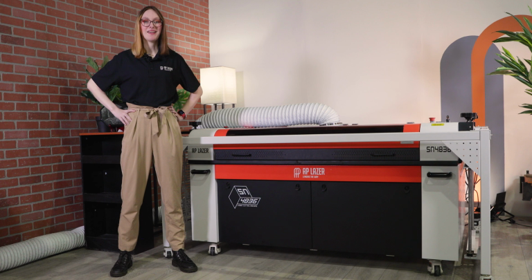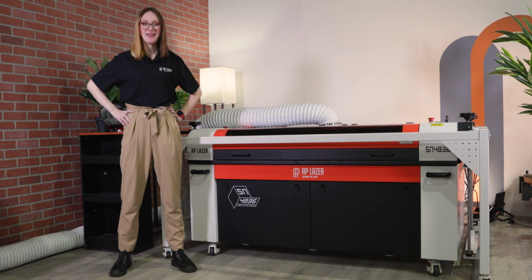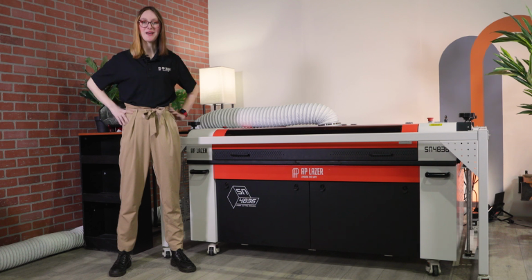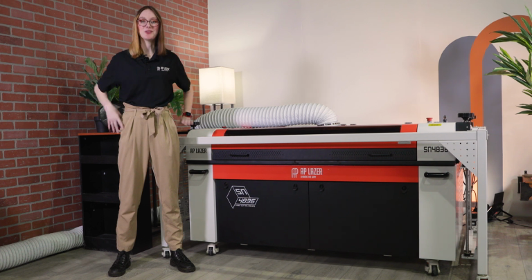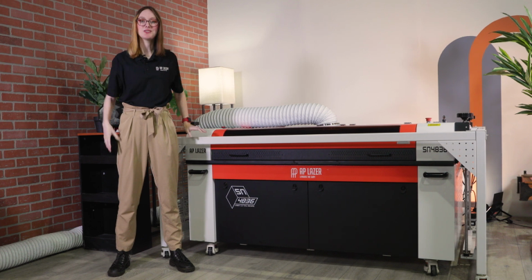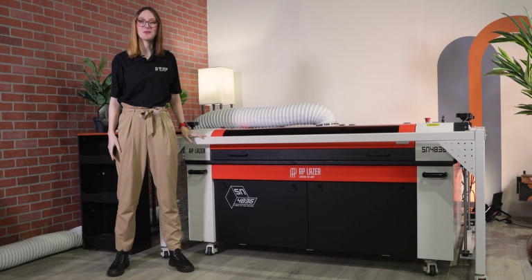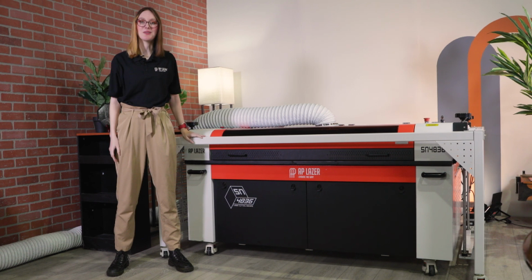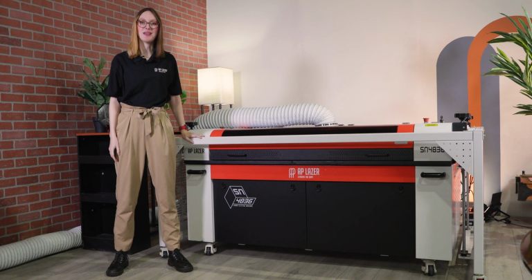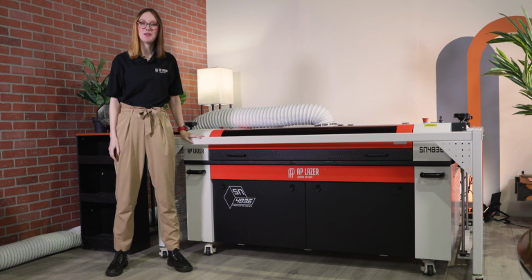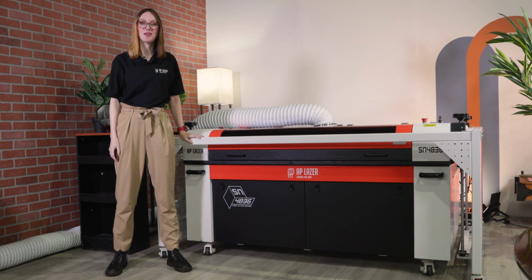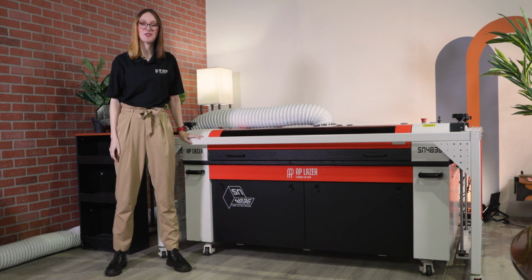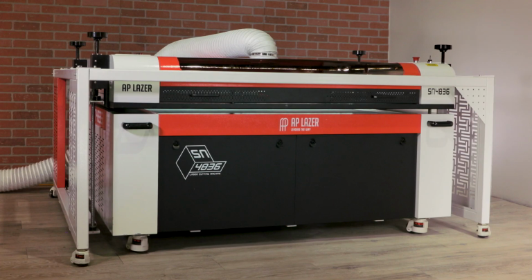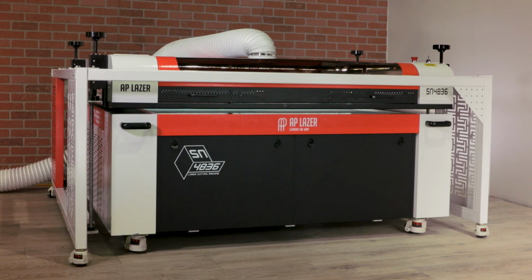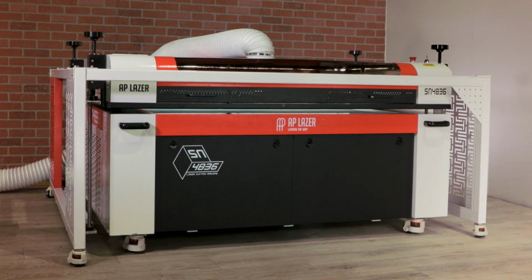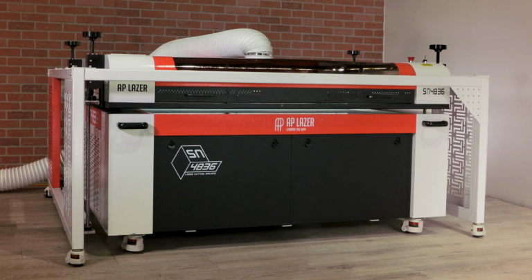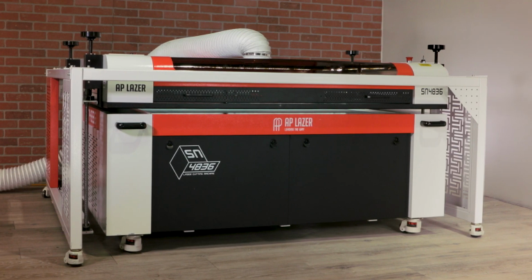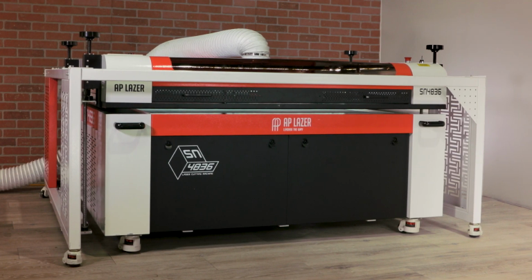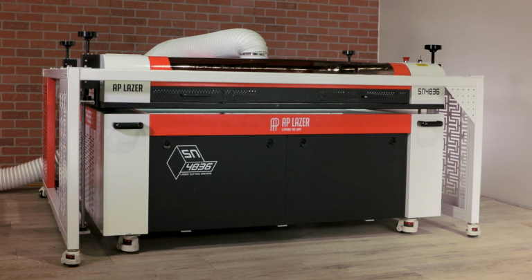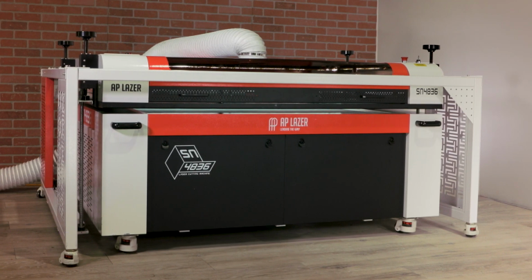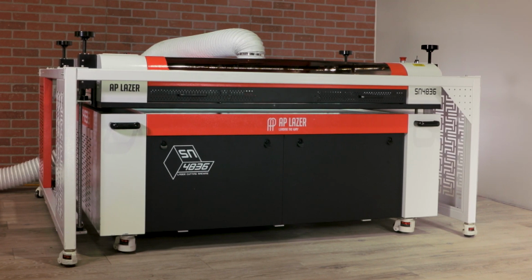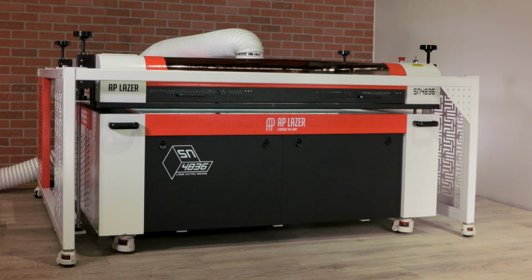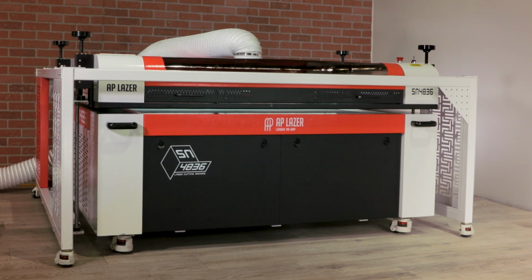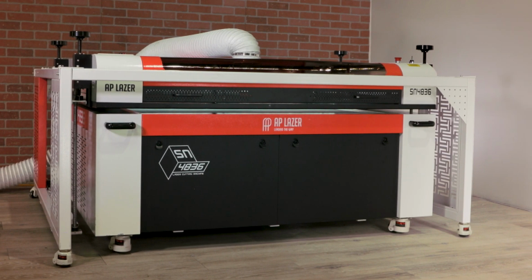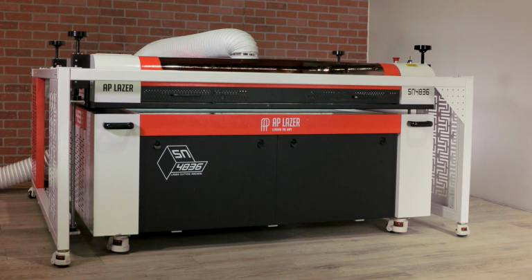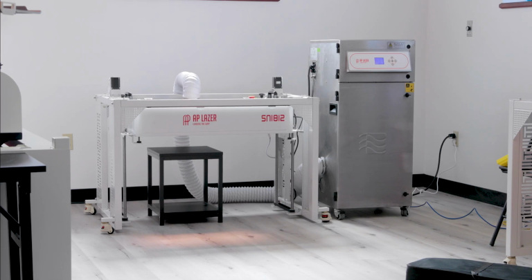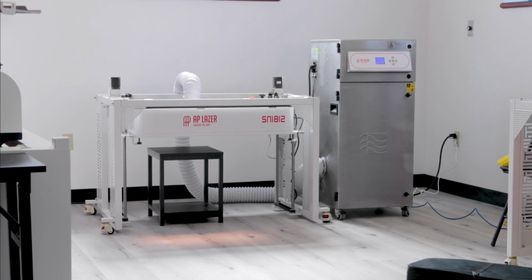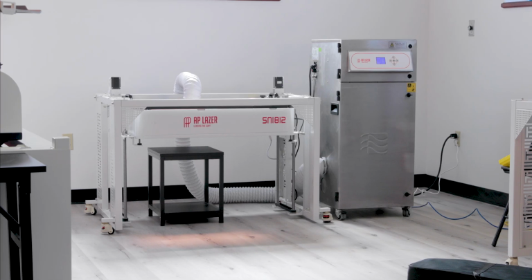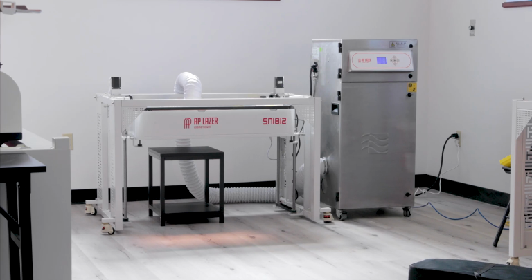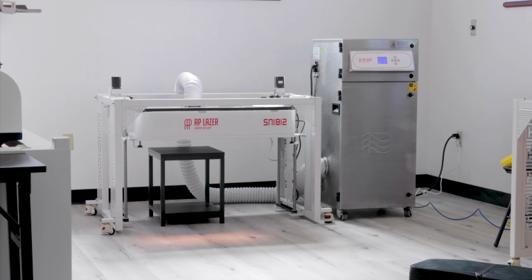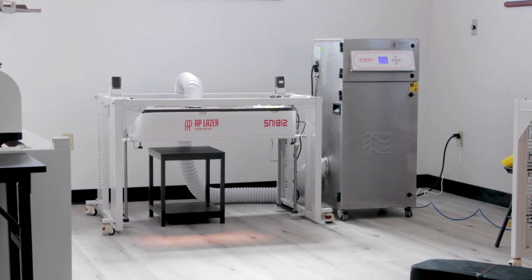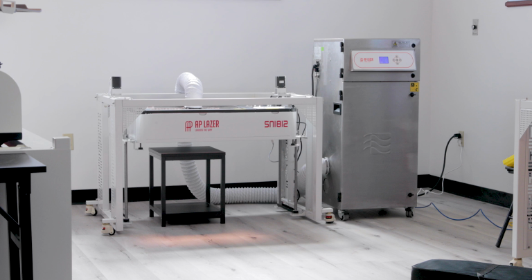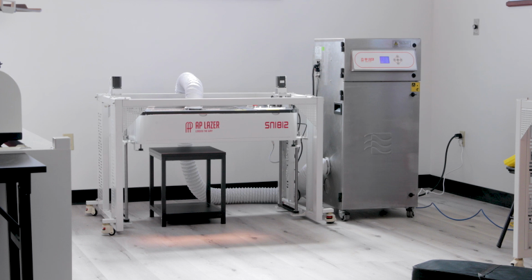Hey, I'm Alisha with AP Laser and I'm going to take you through a detailed overview of our Lowrider systems.